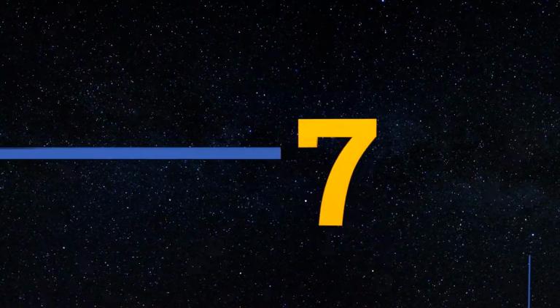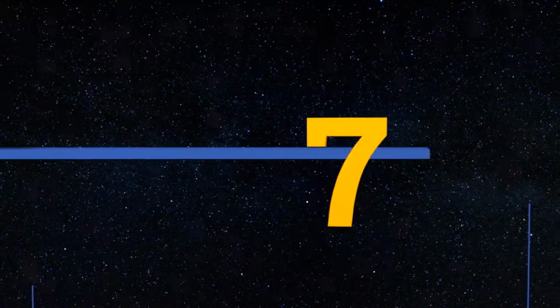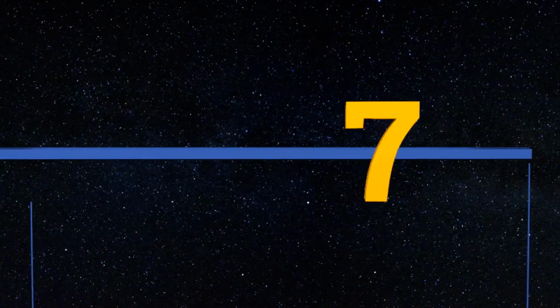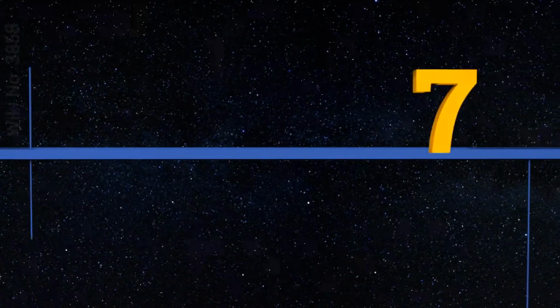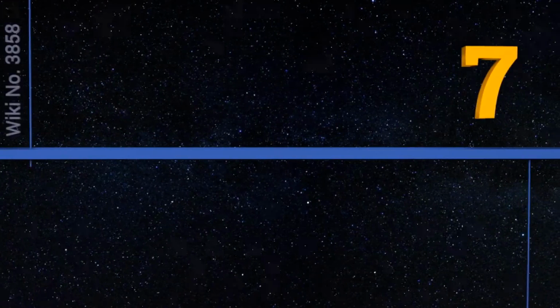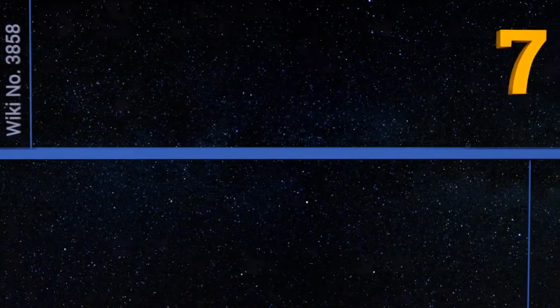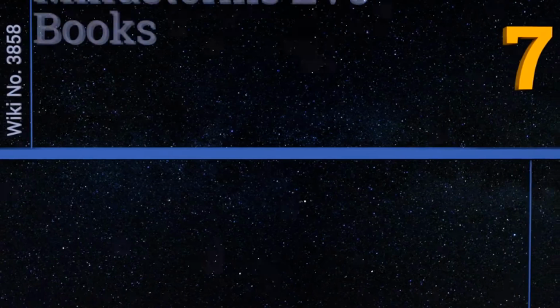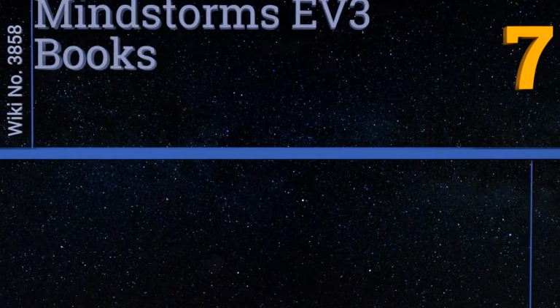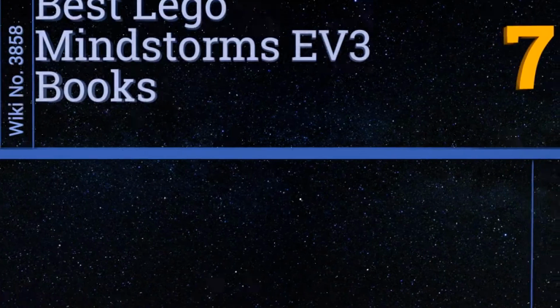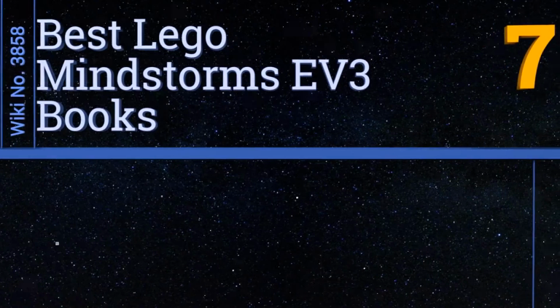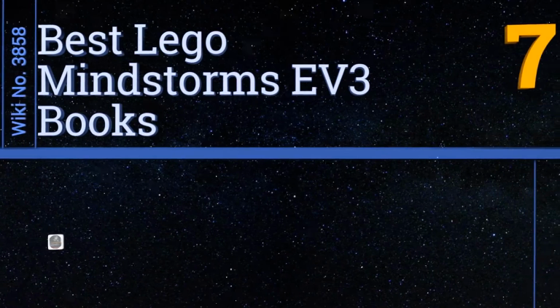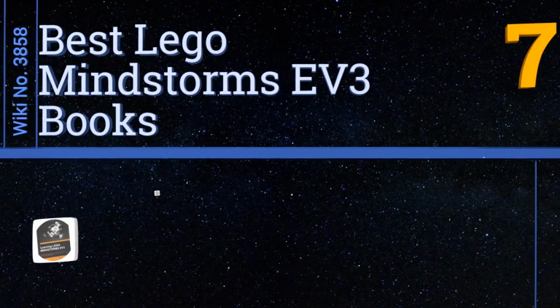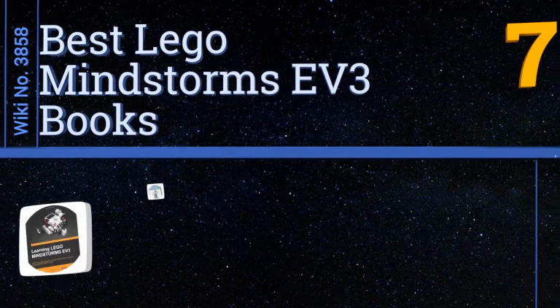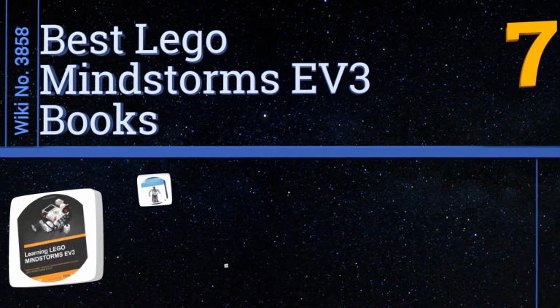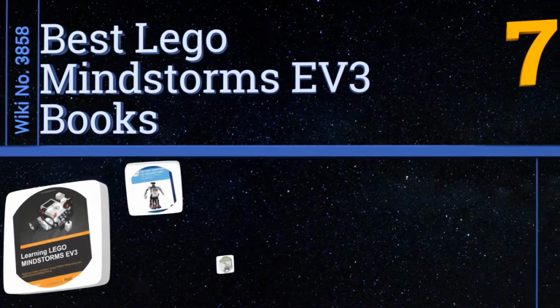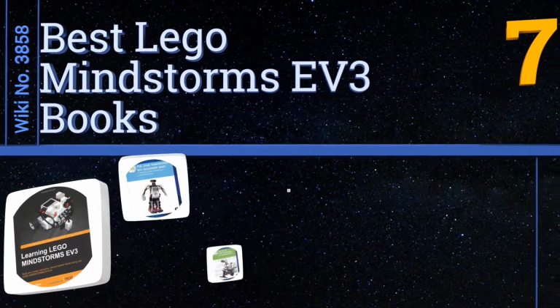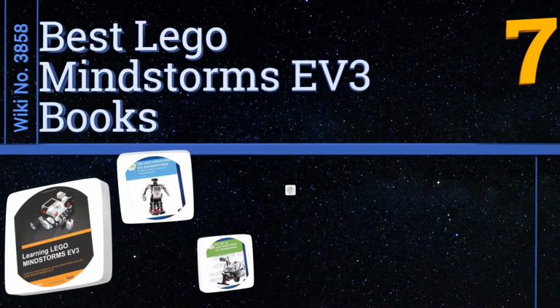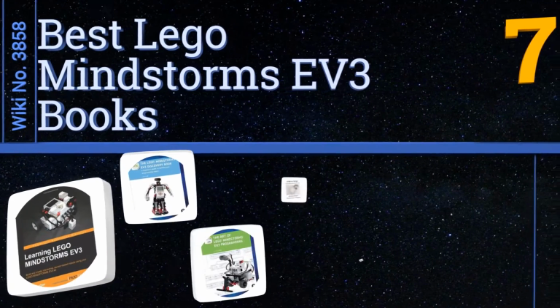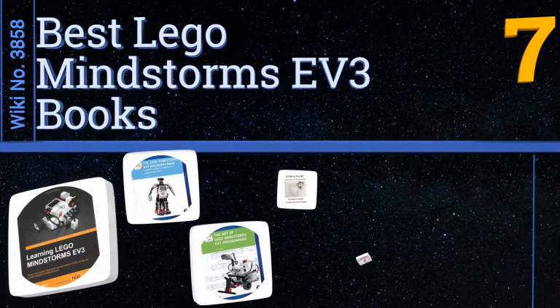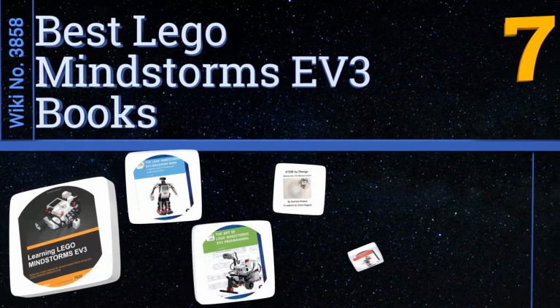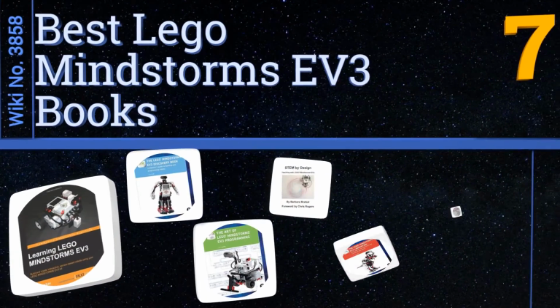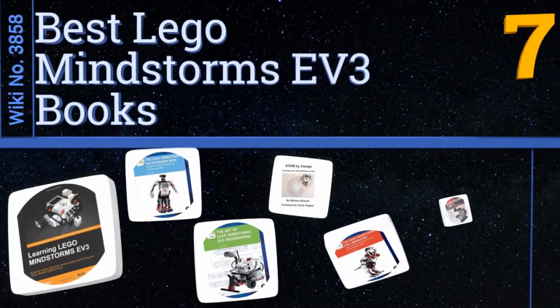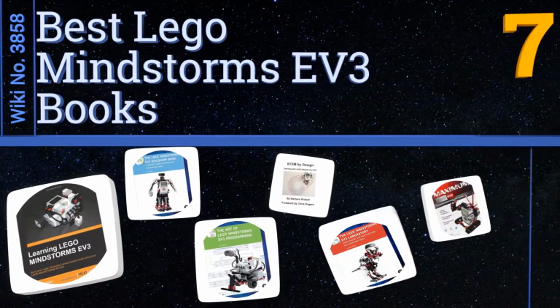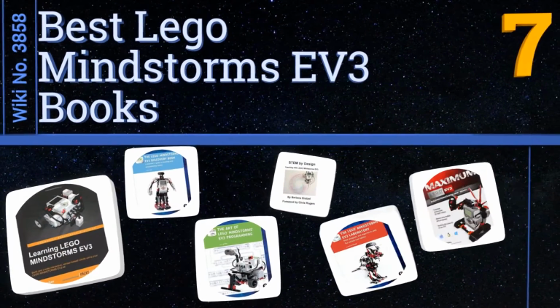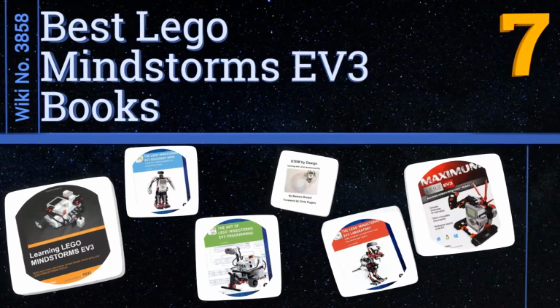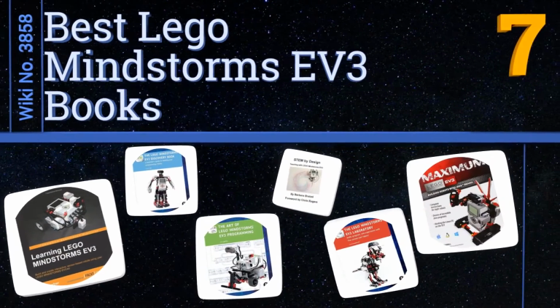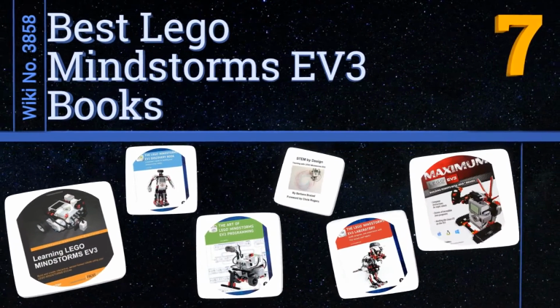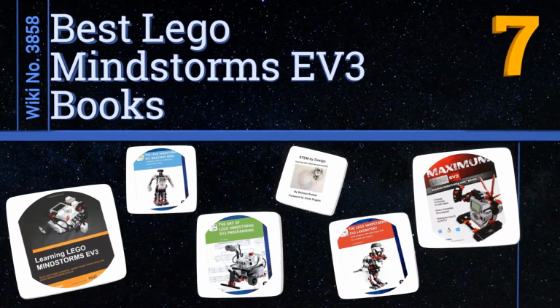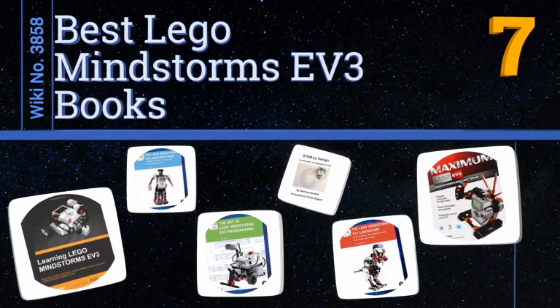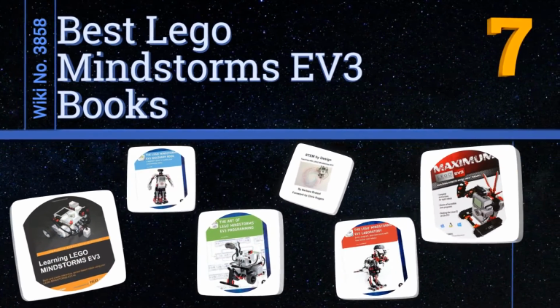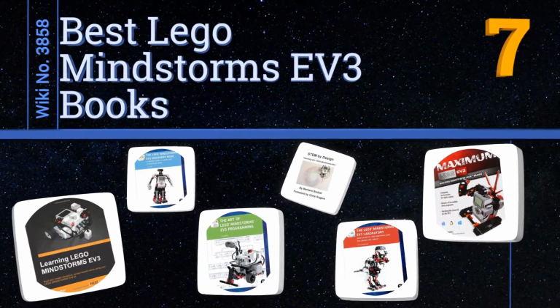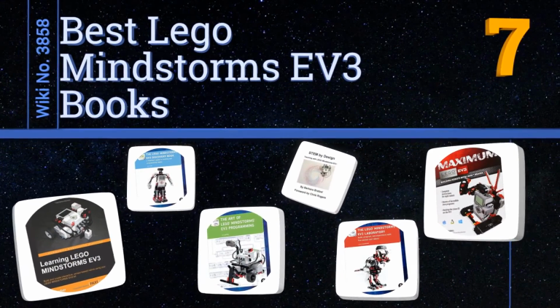EasyVid presents the seven best LEGO Mindstorms EV3 books. Let's get started with the list.